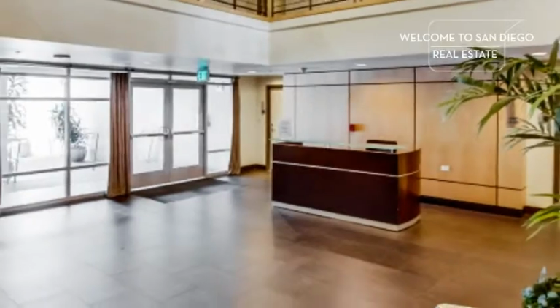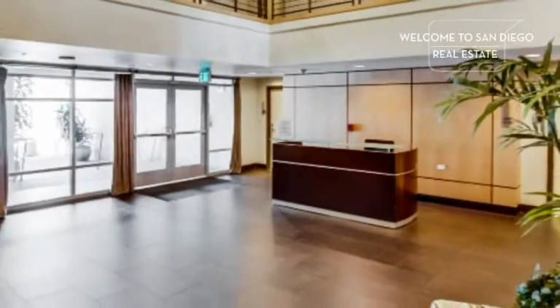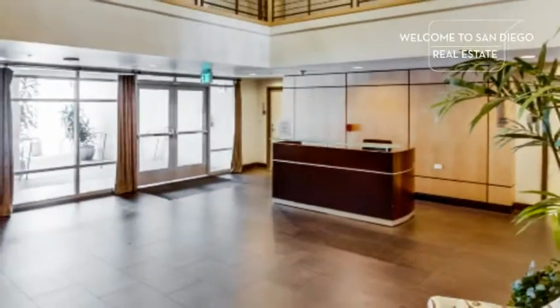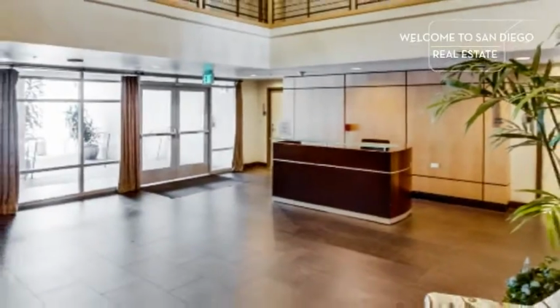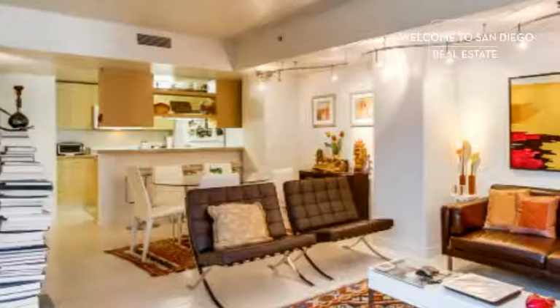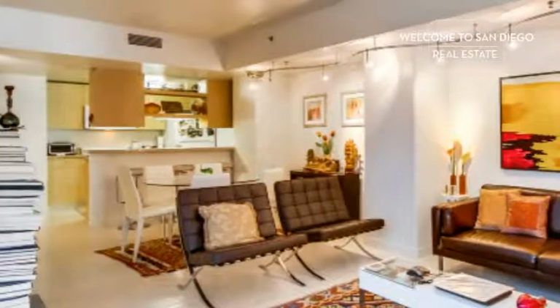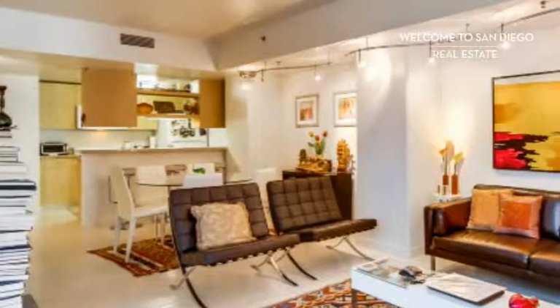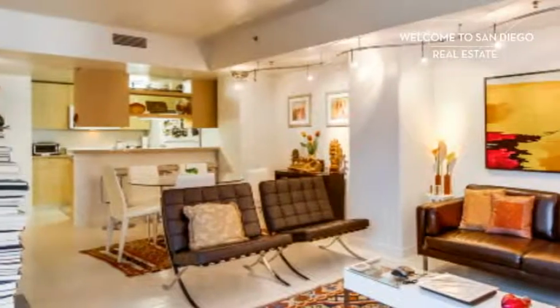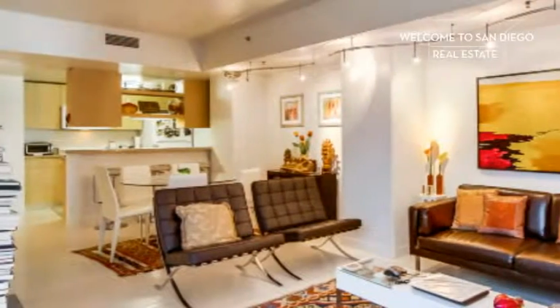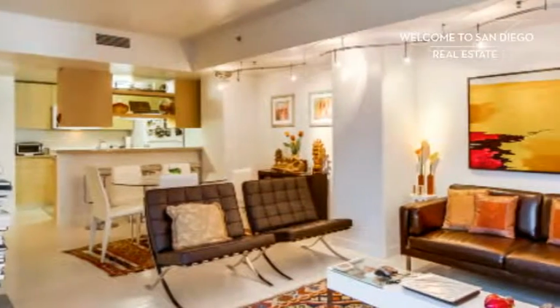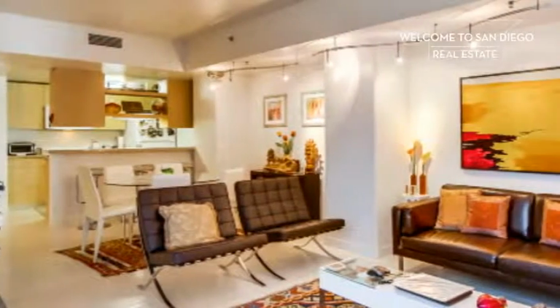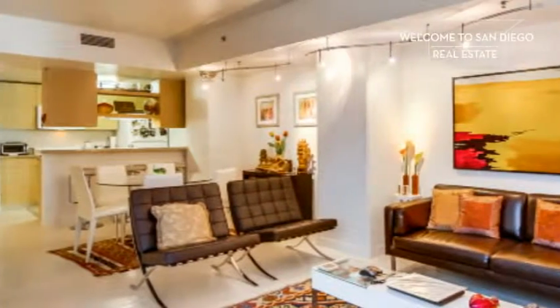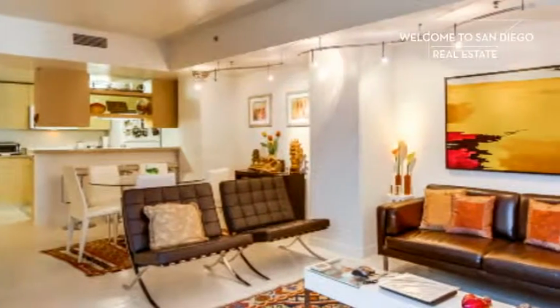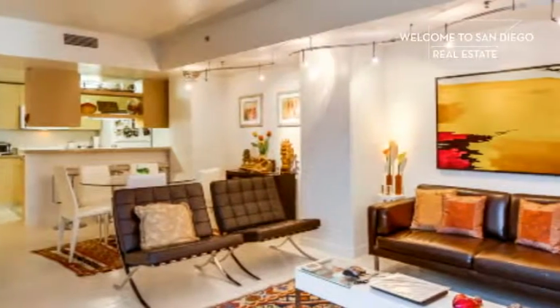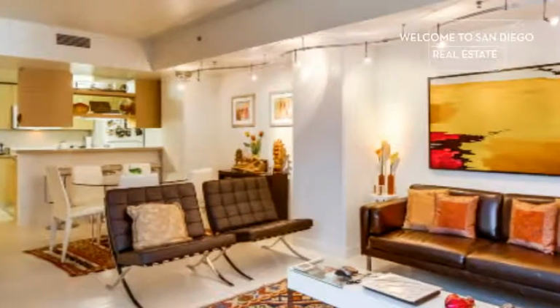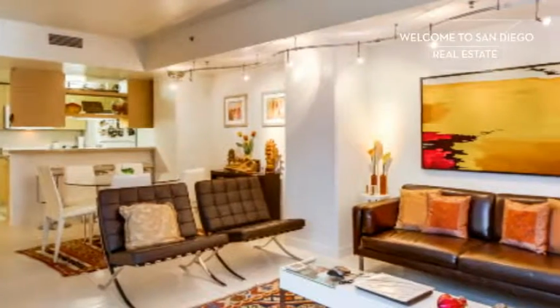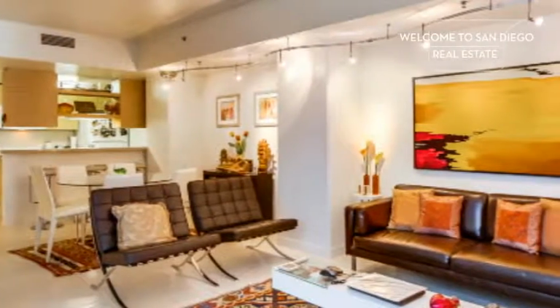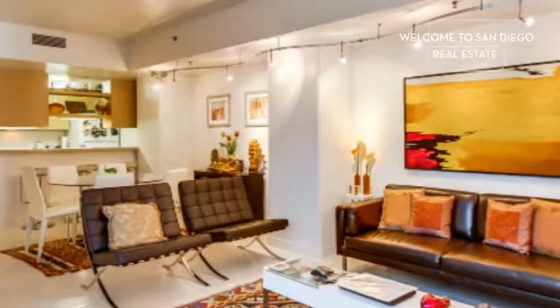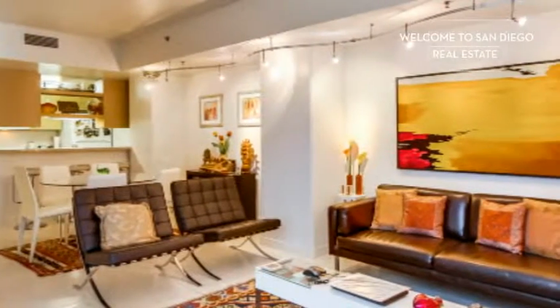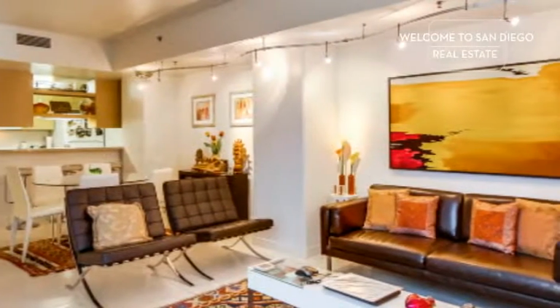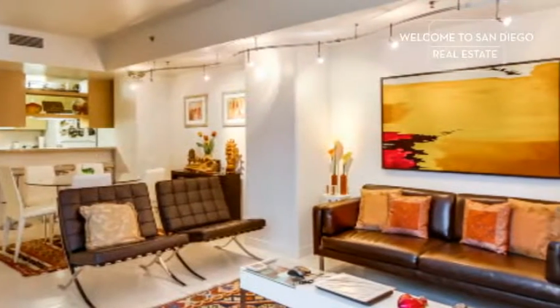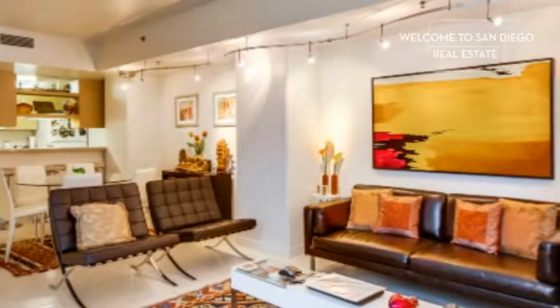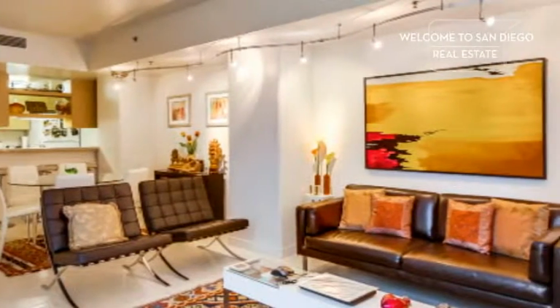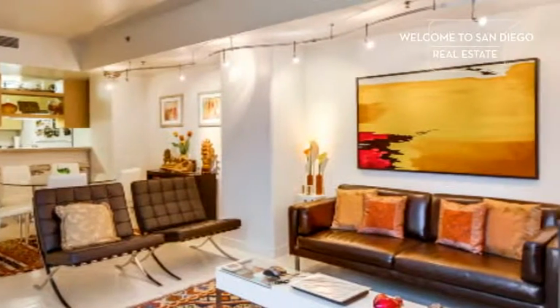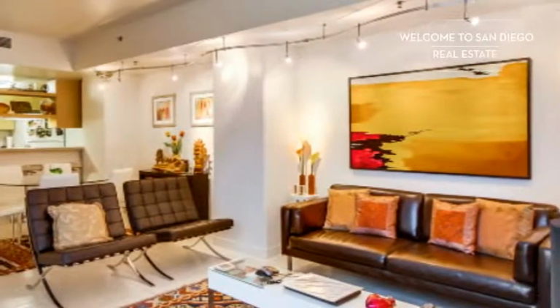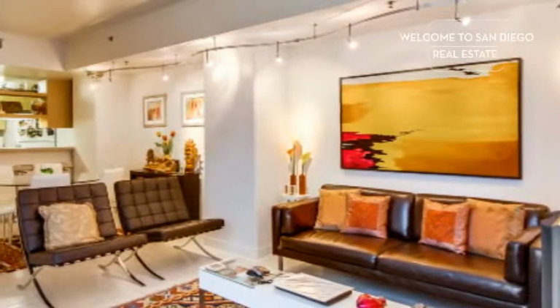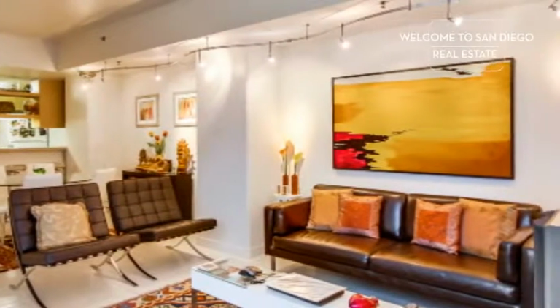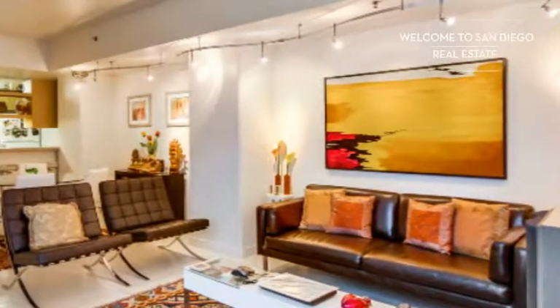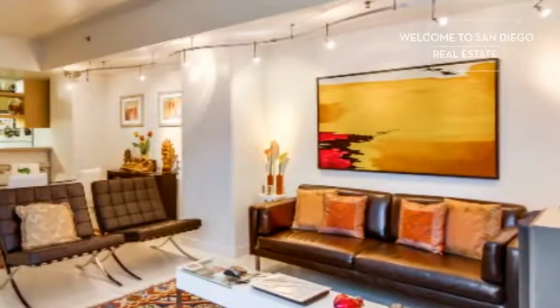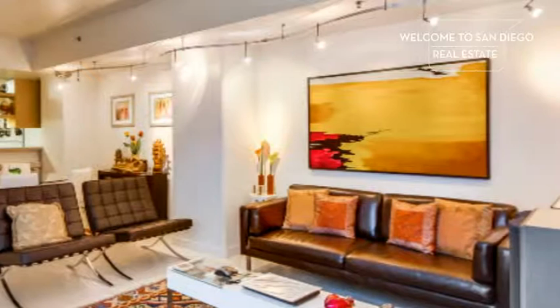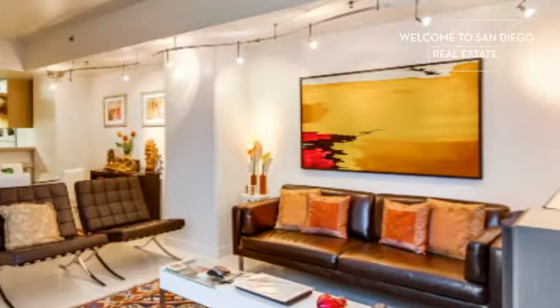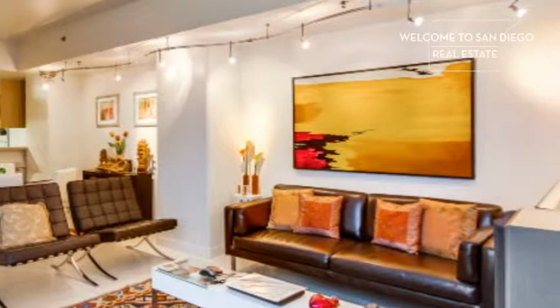I would love to take you on a private tour of this elegant residence. Please contact me.